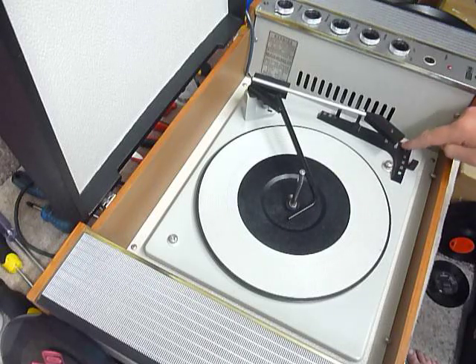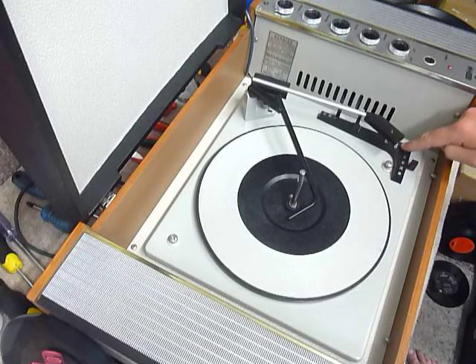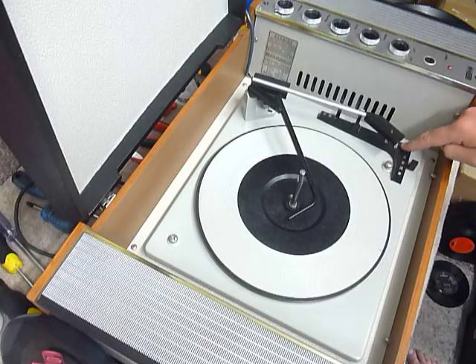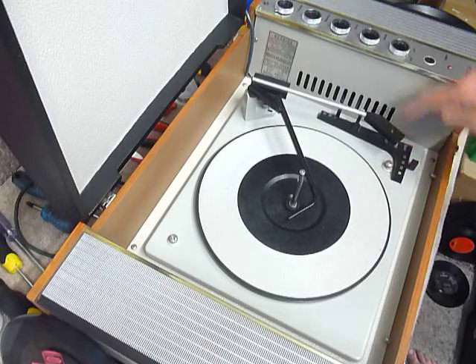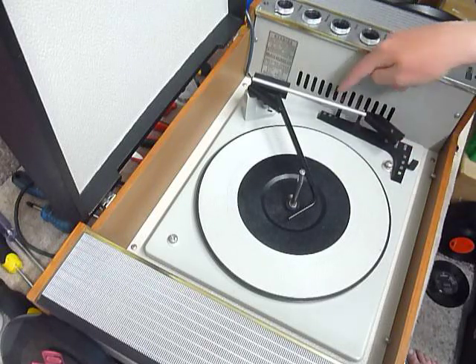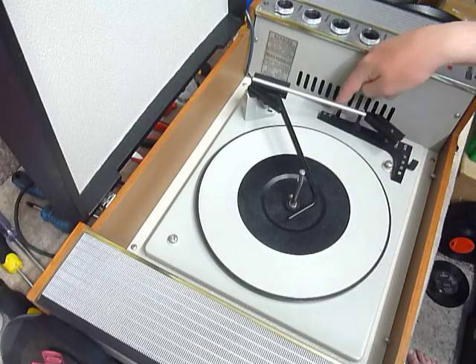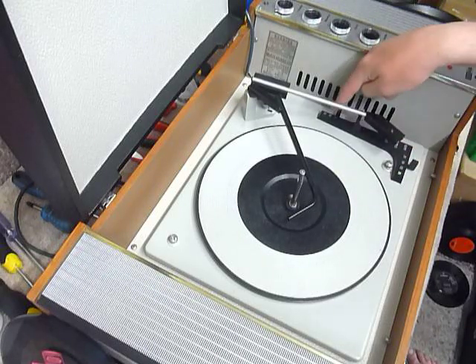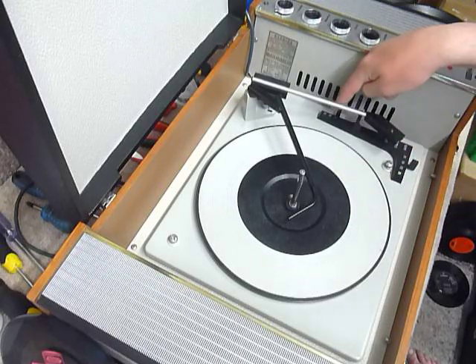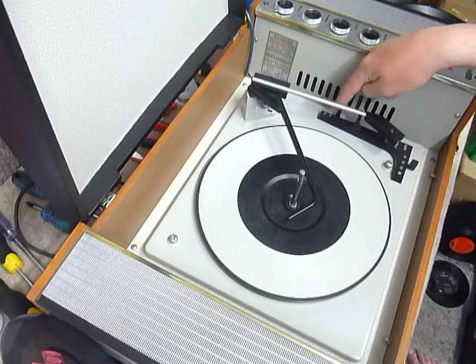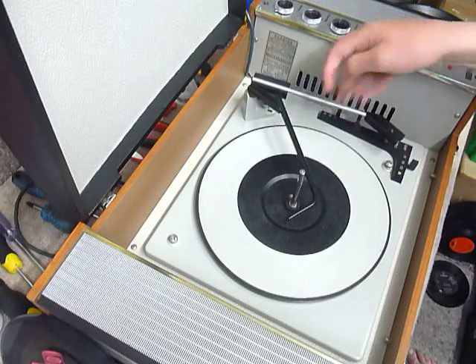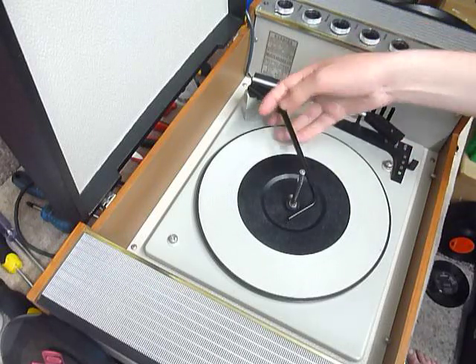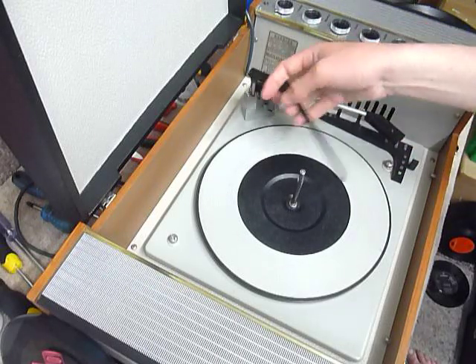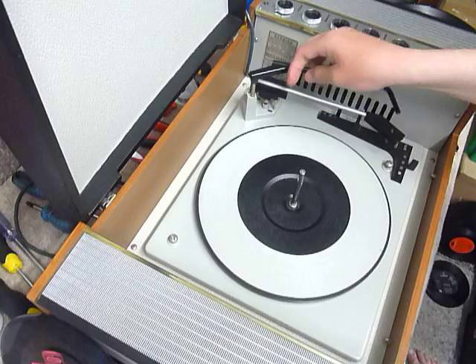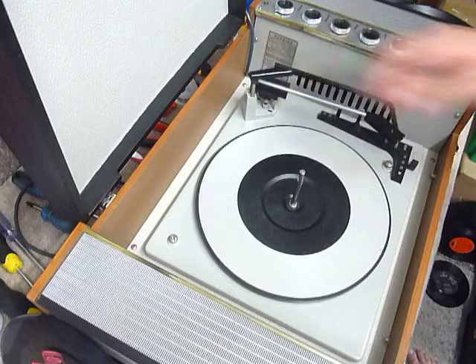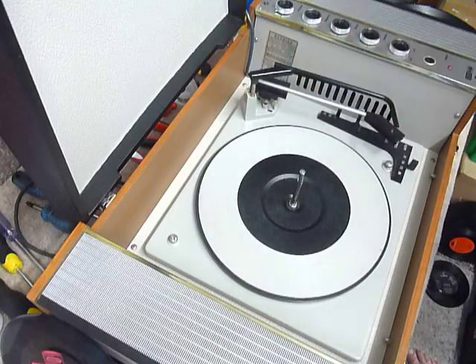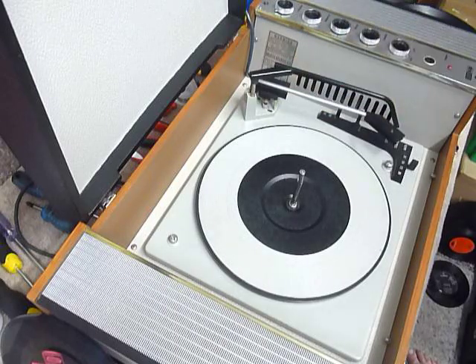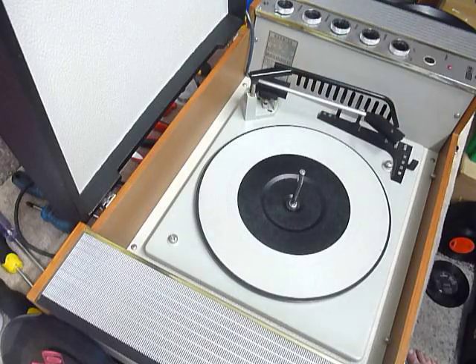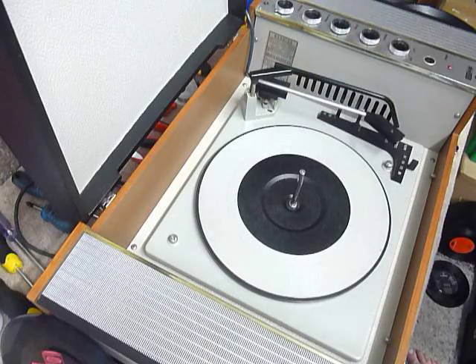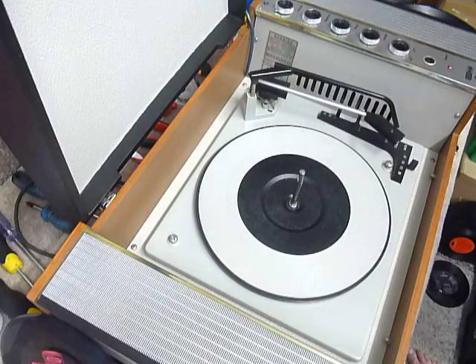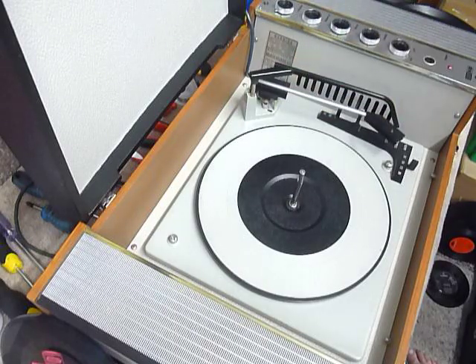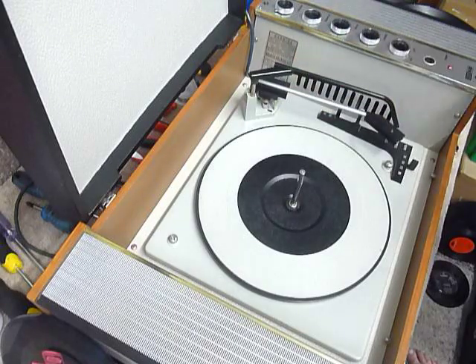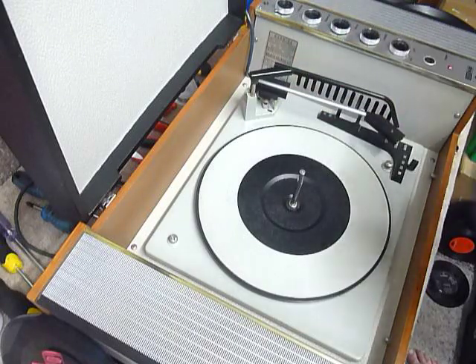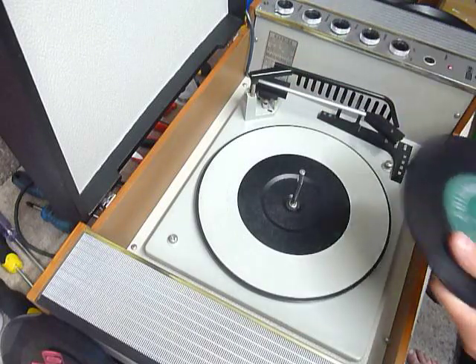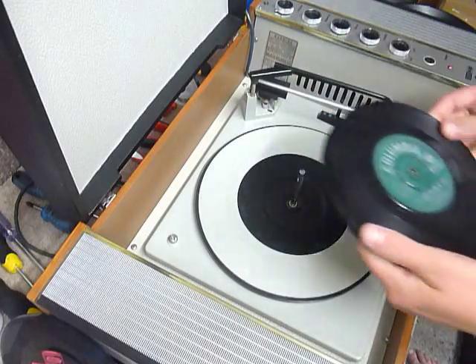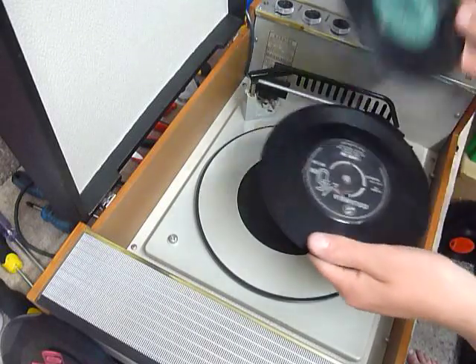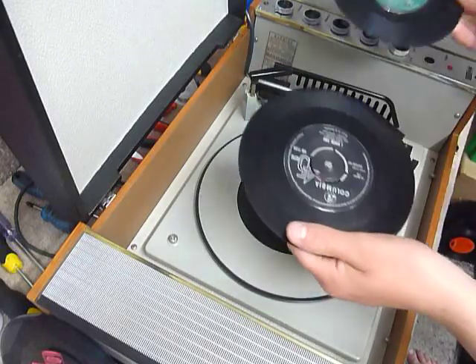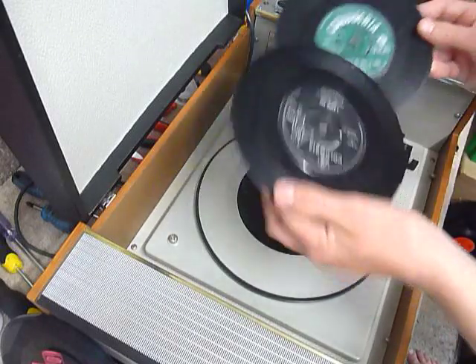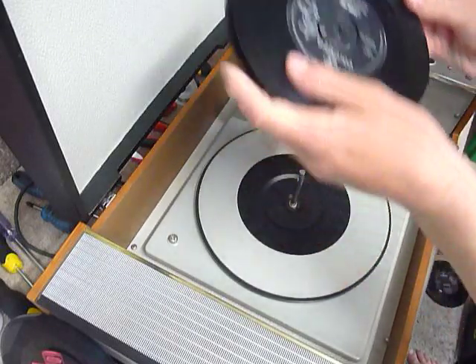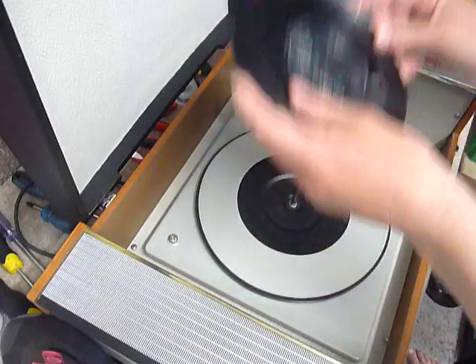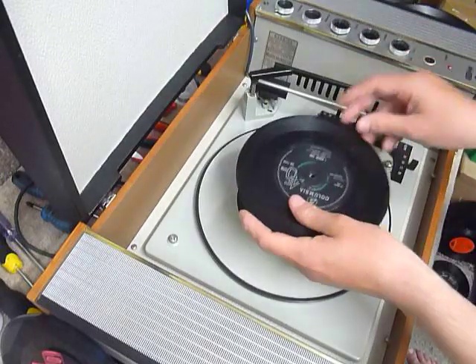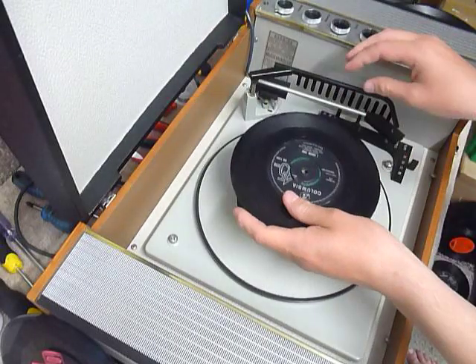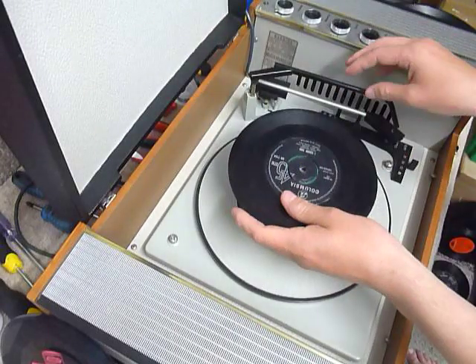On the deck you have the speed control here, stop/start here, and size selection here. You can load between one and six records. I'll demonstrate with two just so you can see it play.